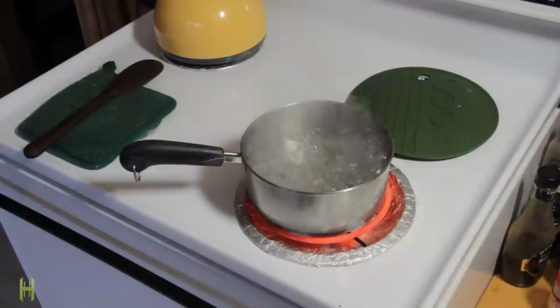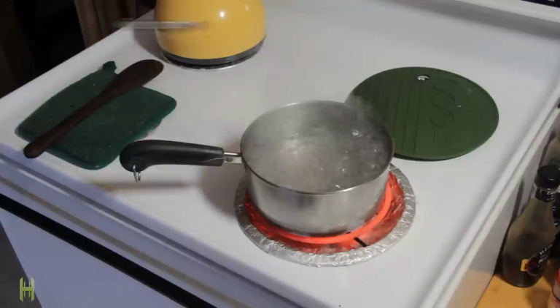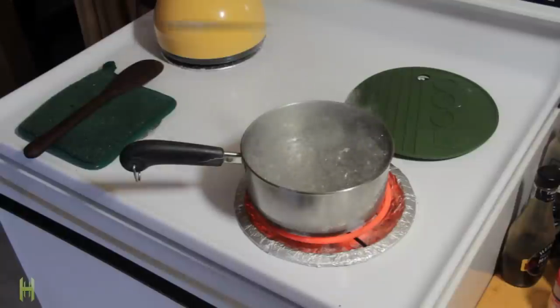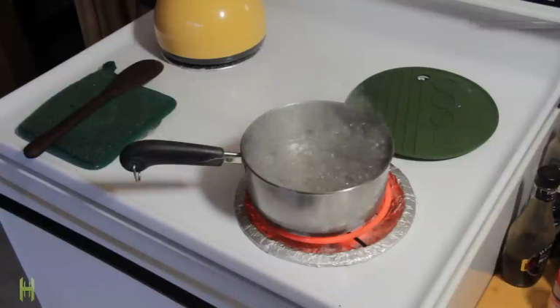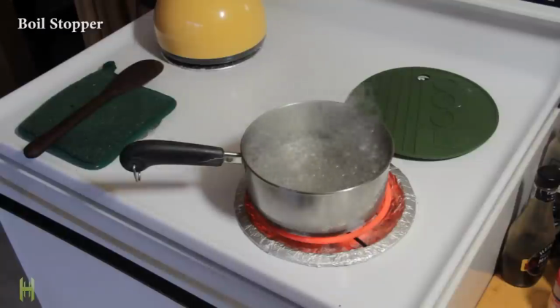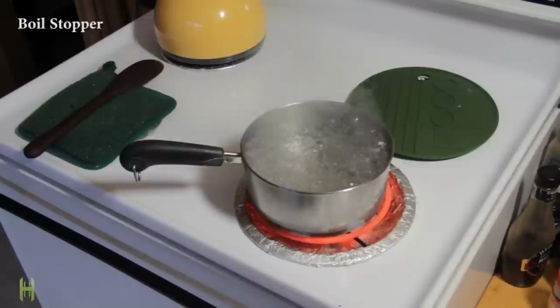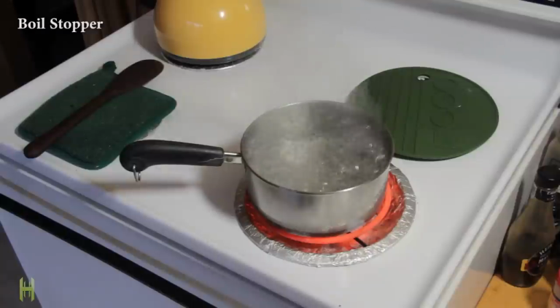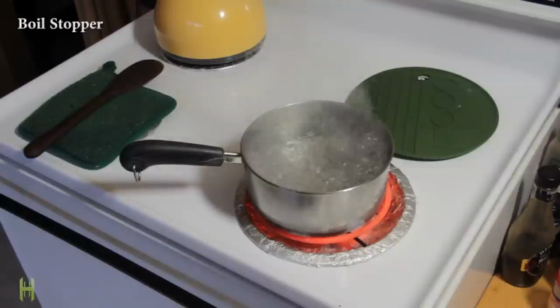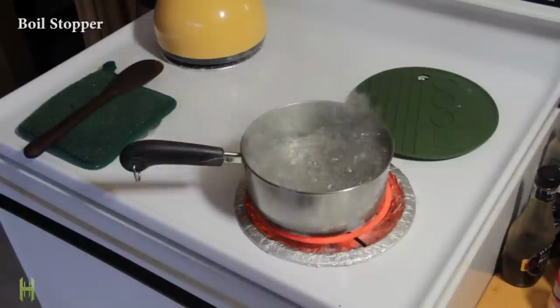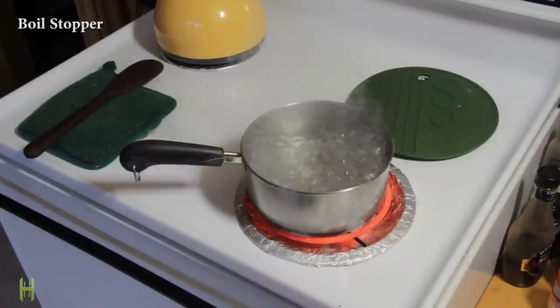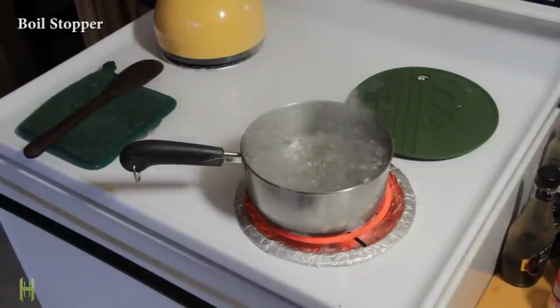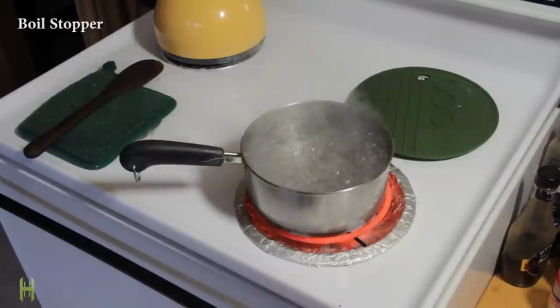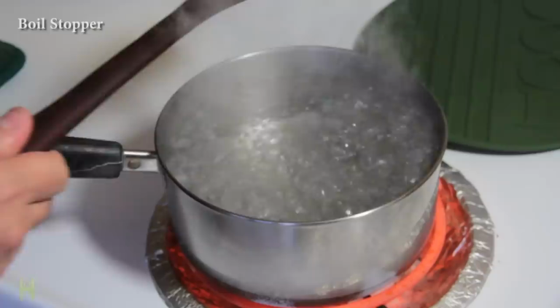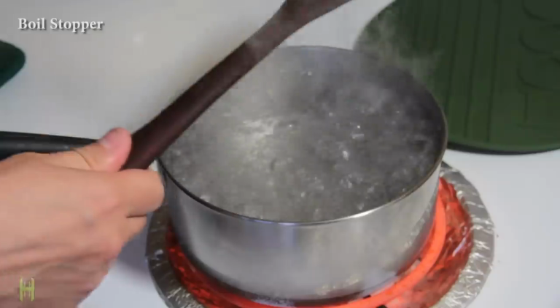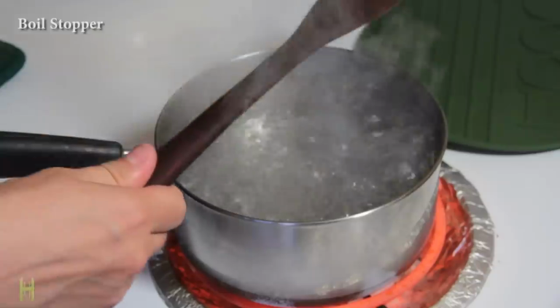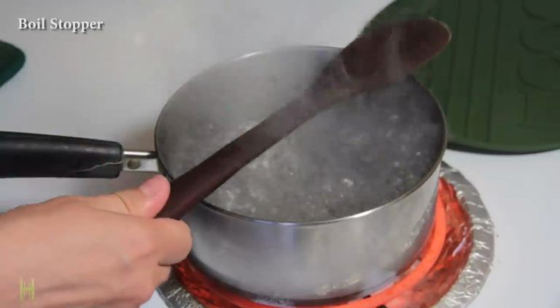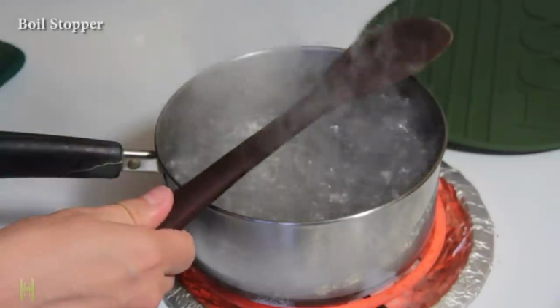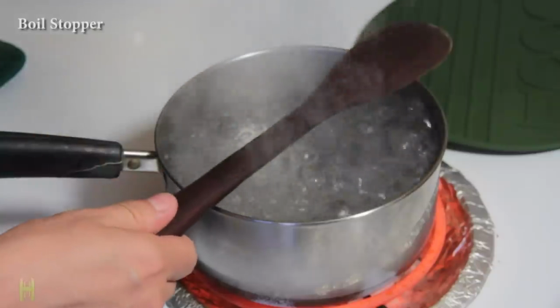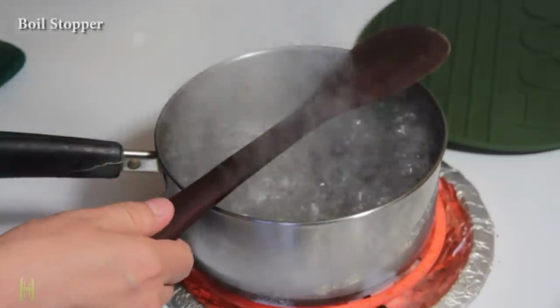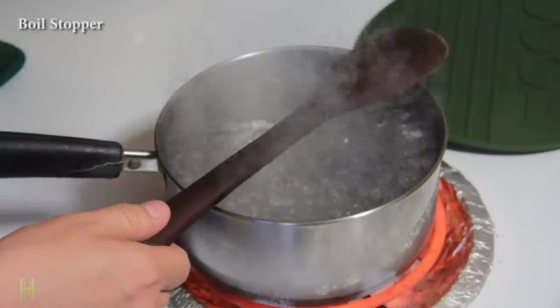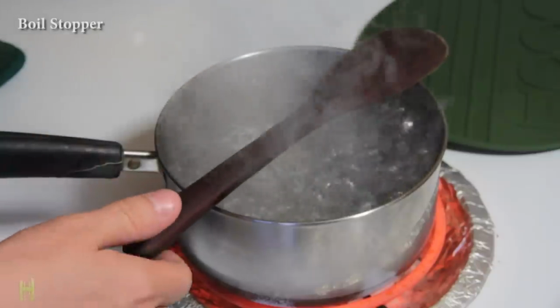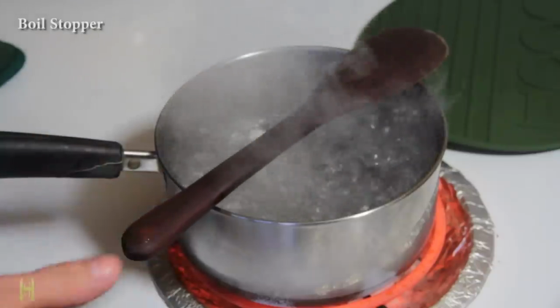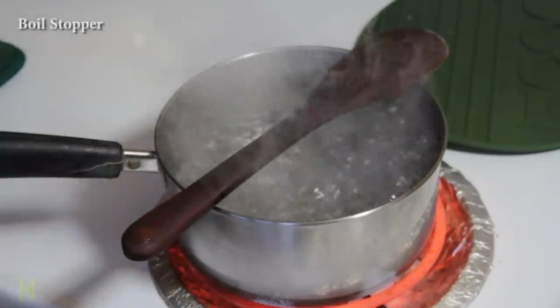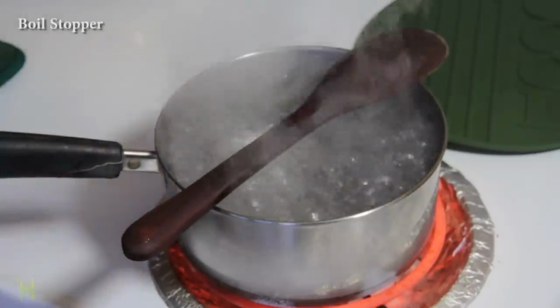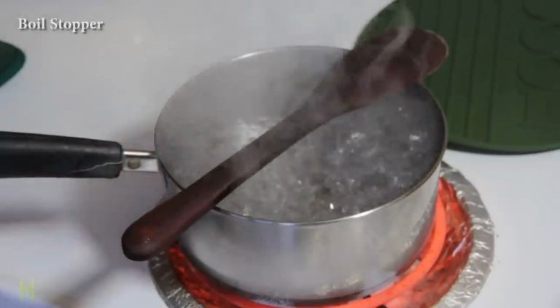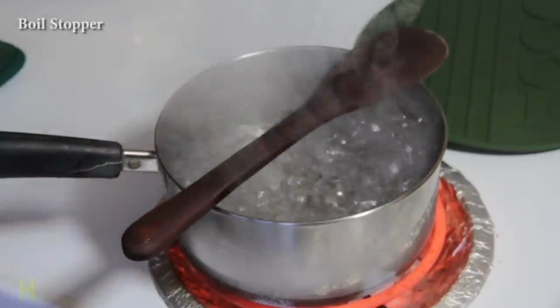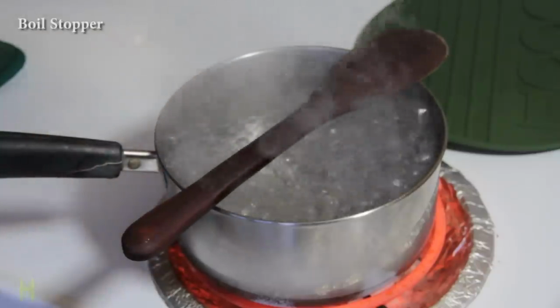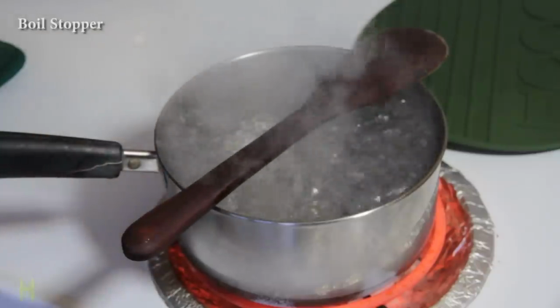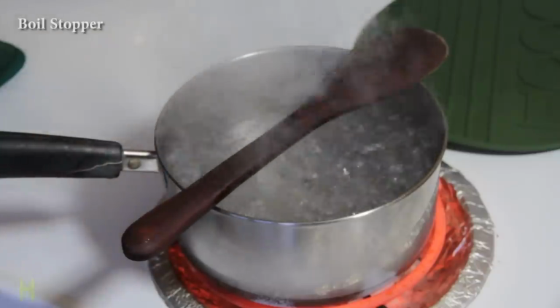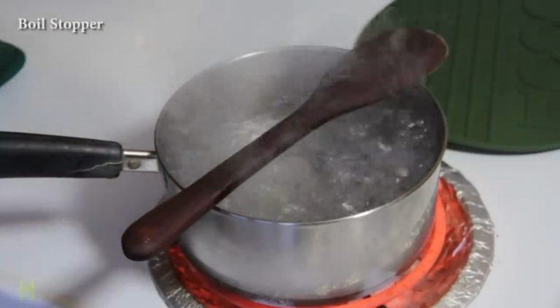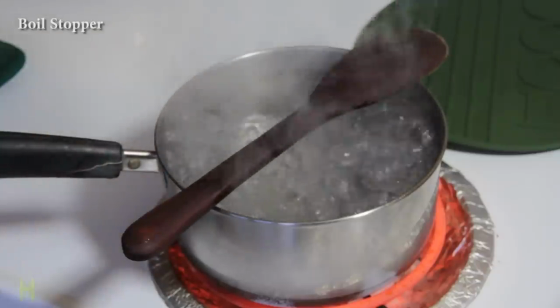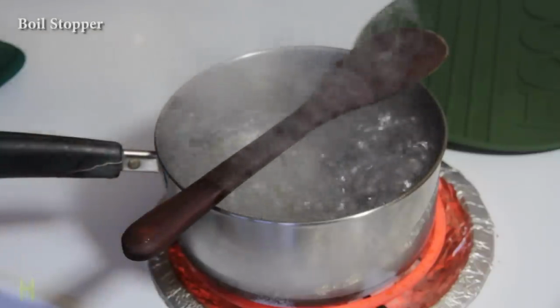Want to avoid a pot from over boiling? Stick a wooden spoon across the top and the water won't make it out of the pot.